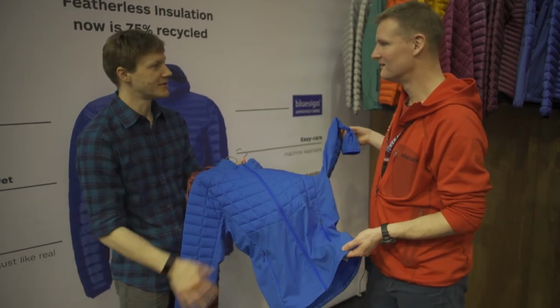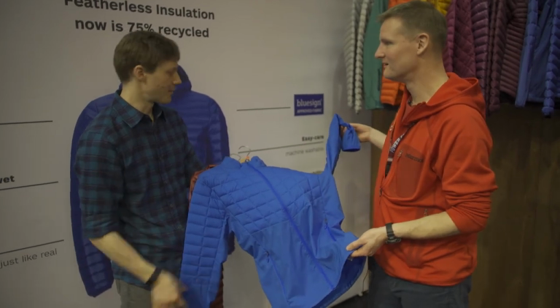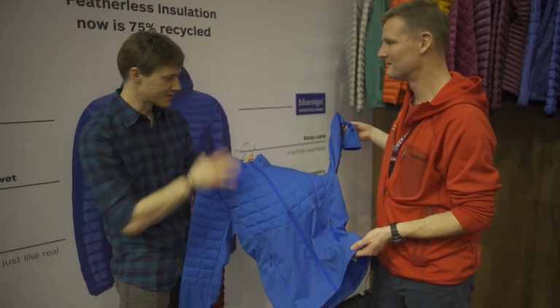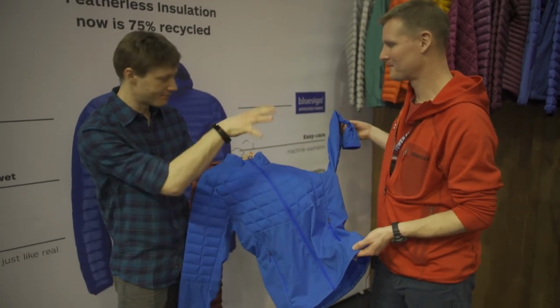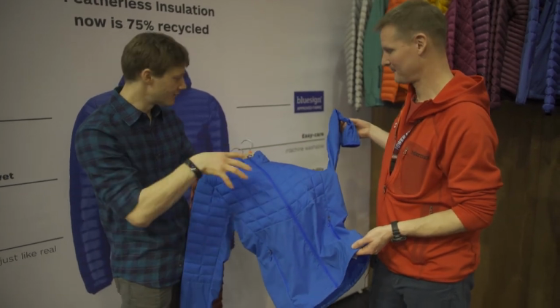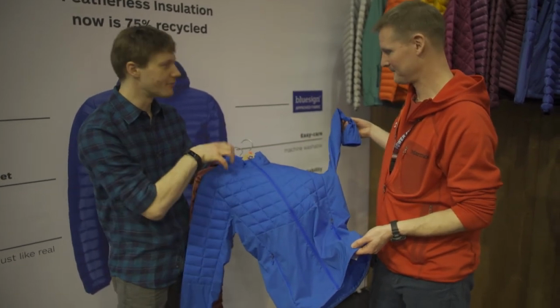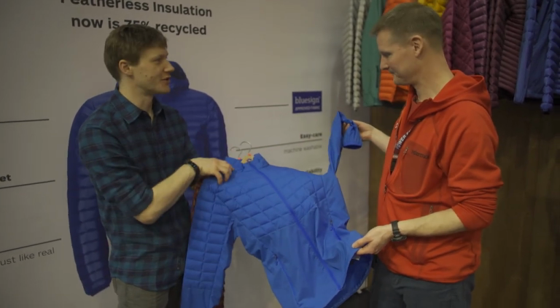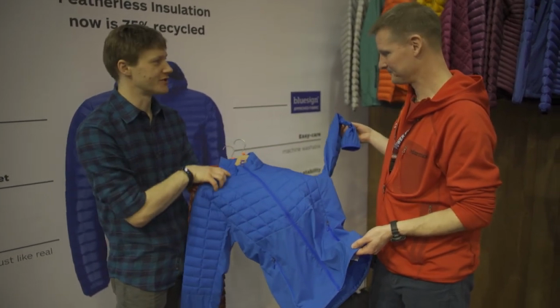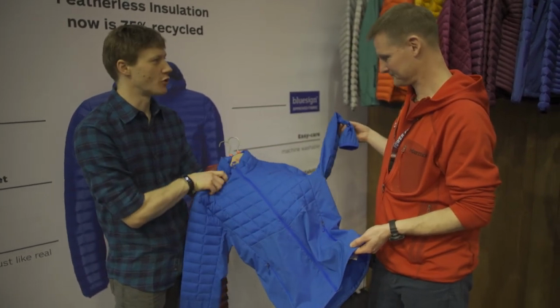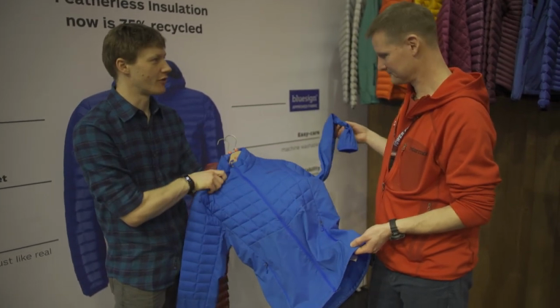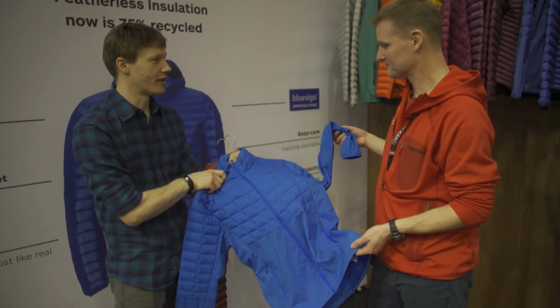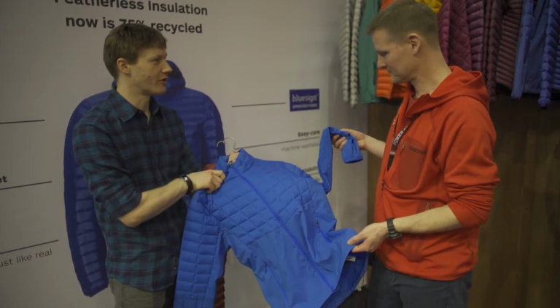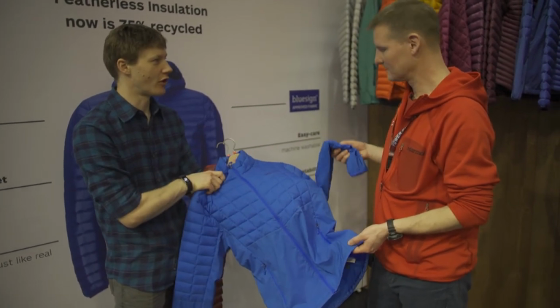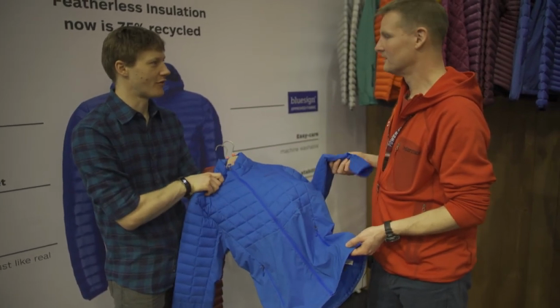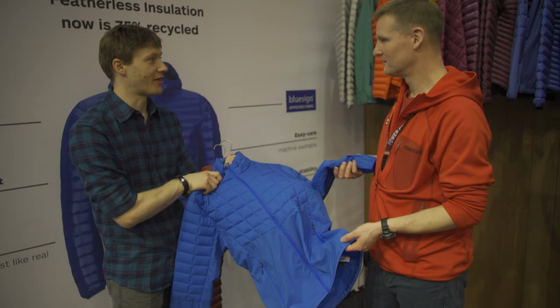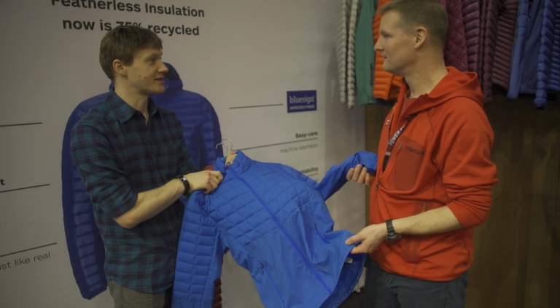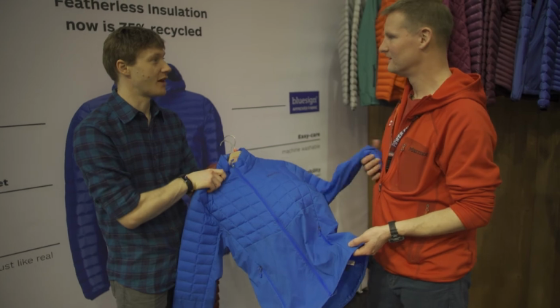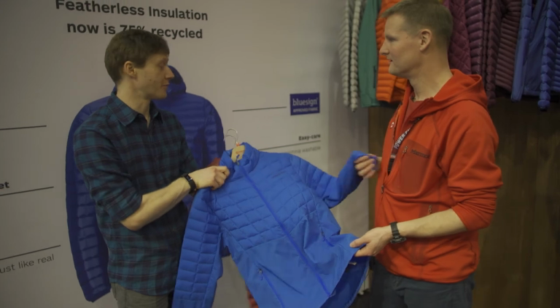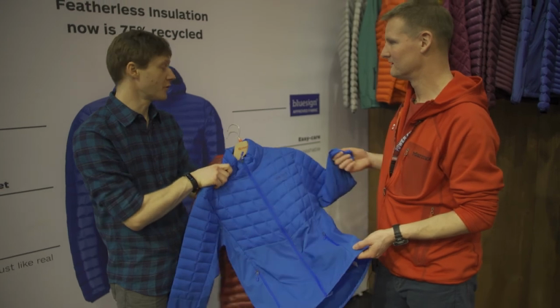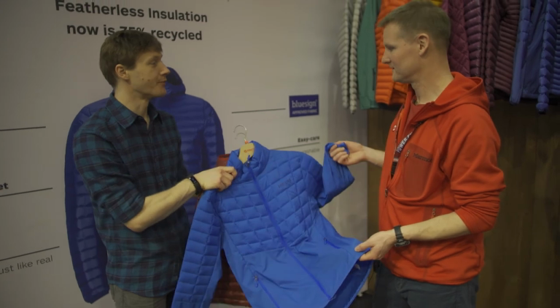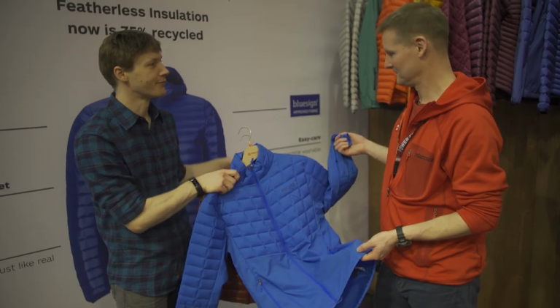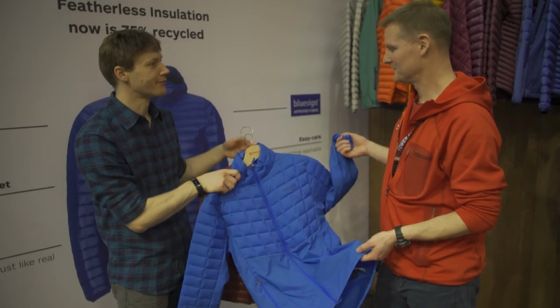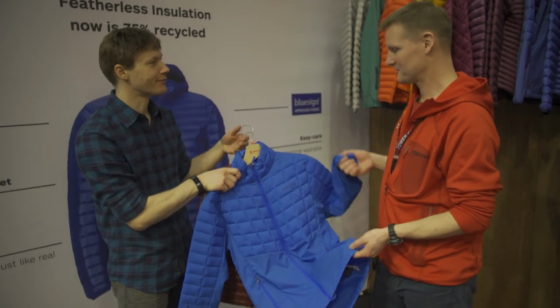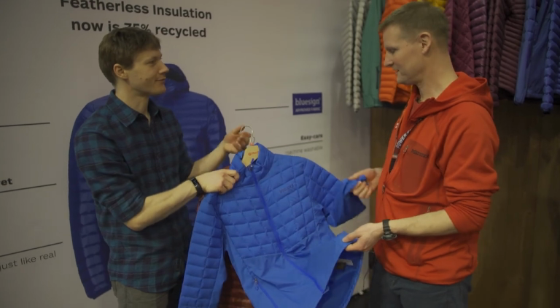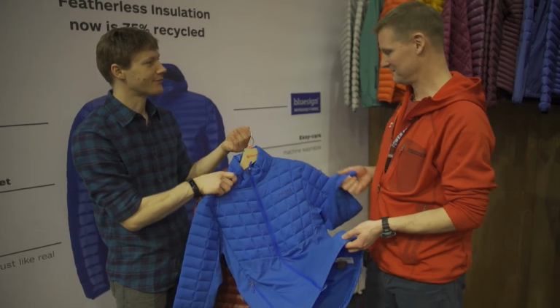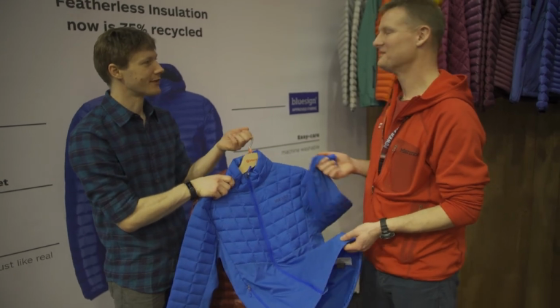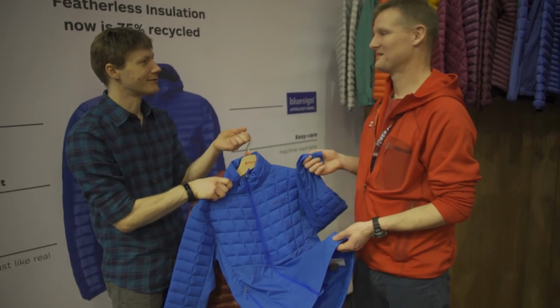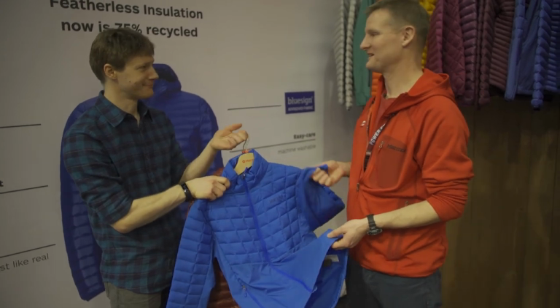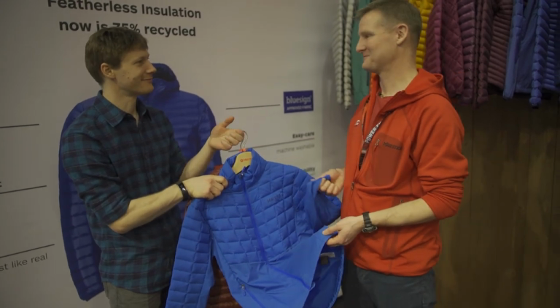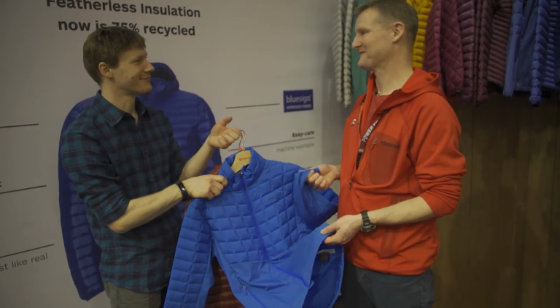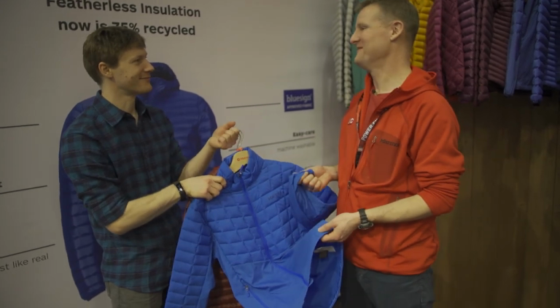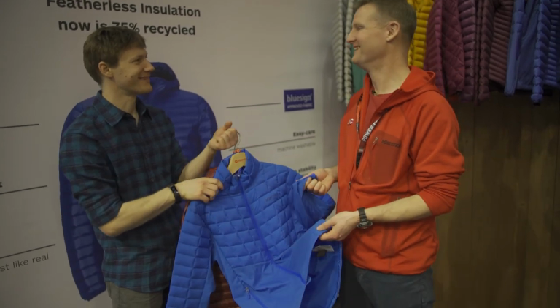Men's and women's versions are available across all of the Featherless styles. Thanks, Malcolm.